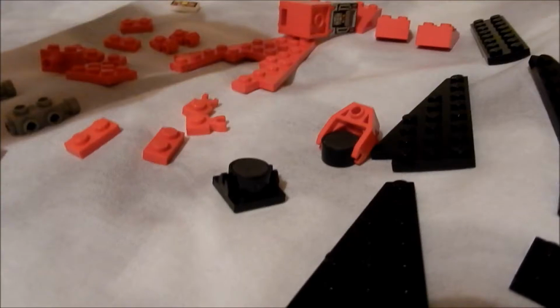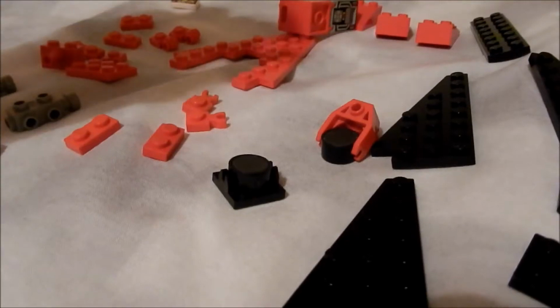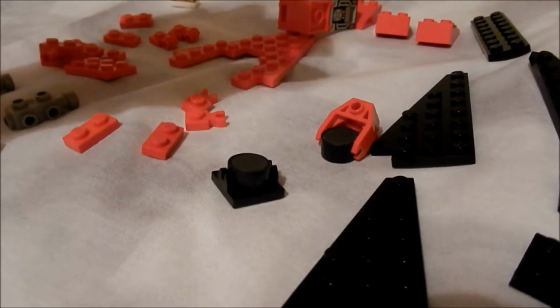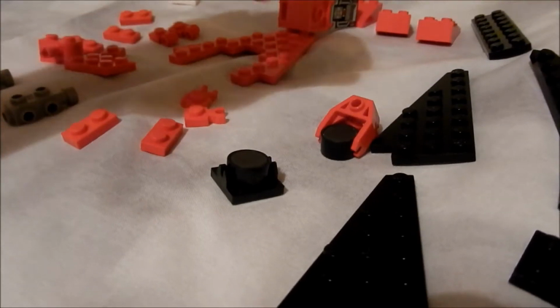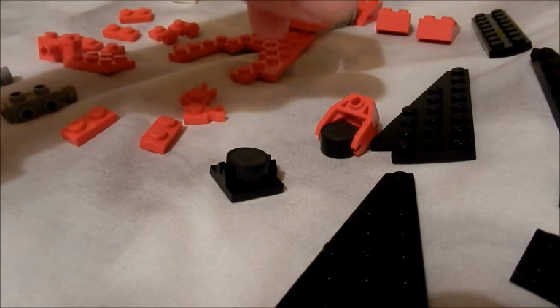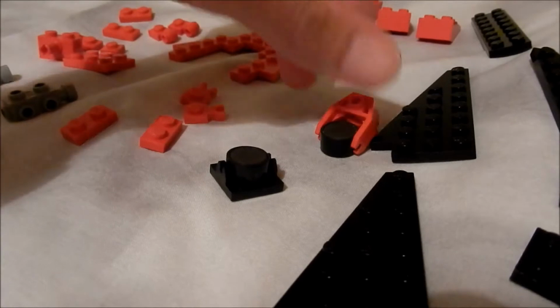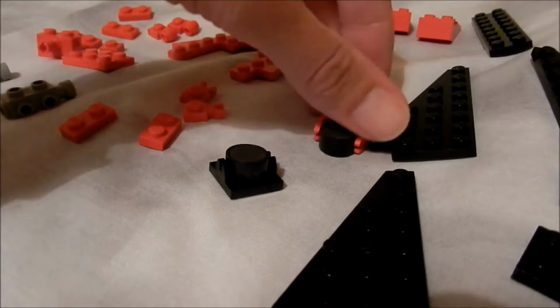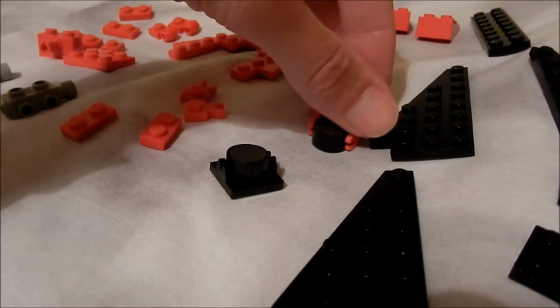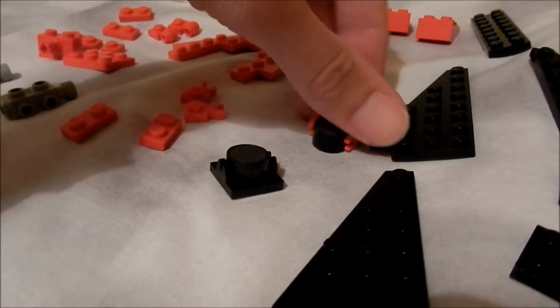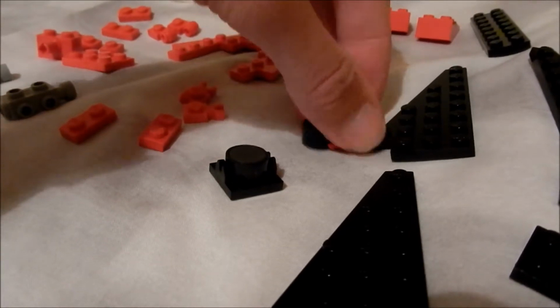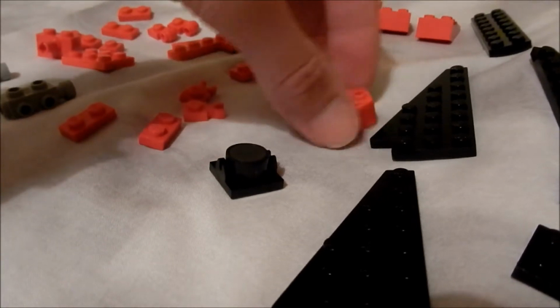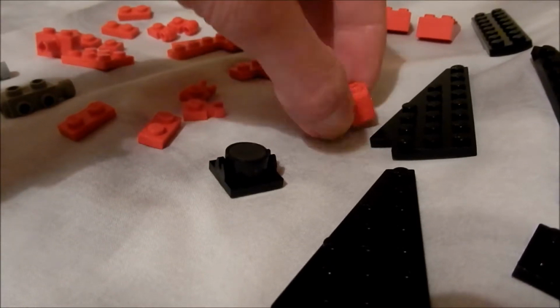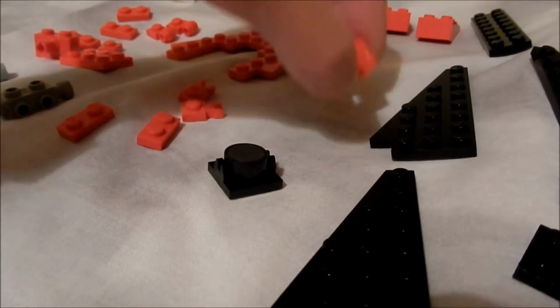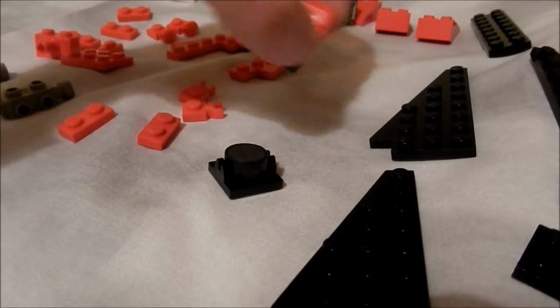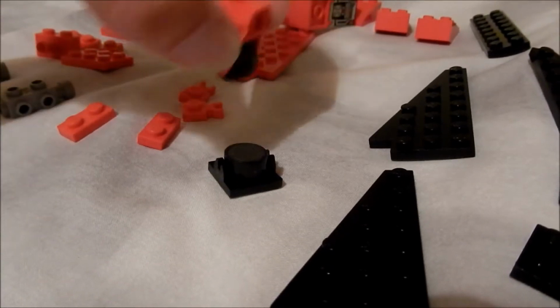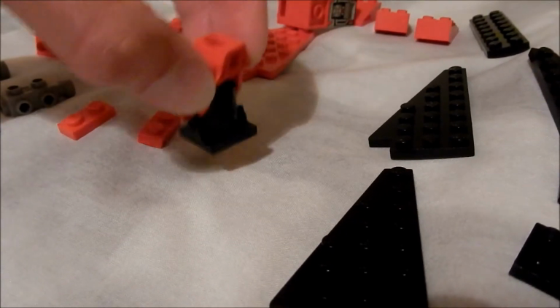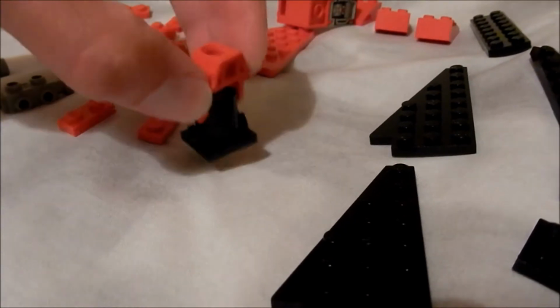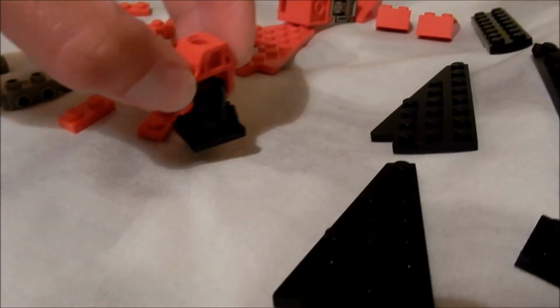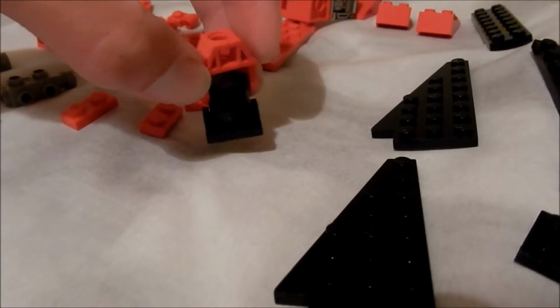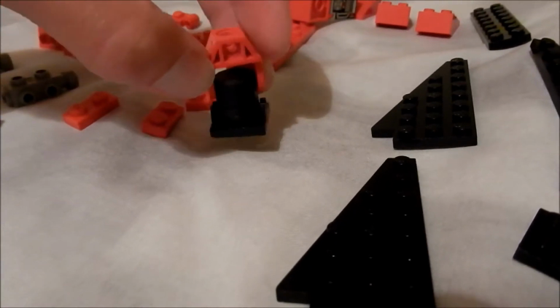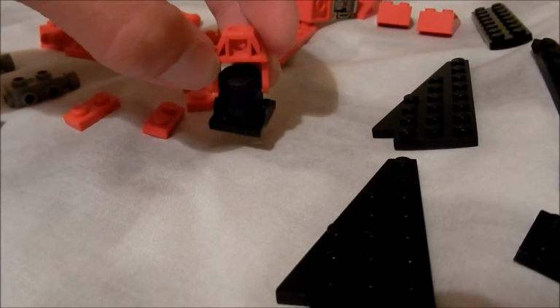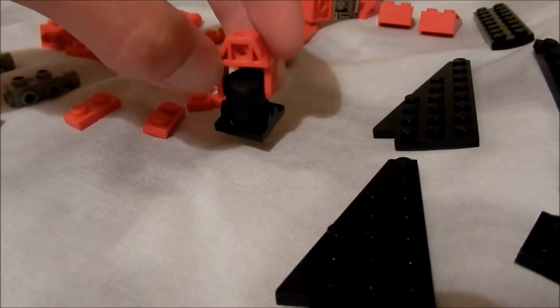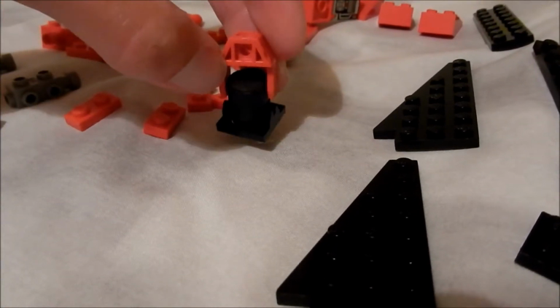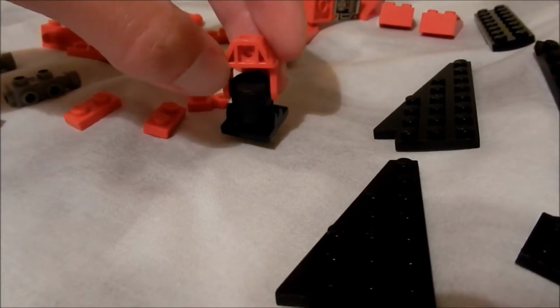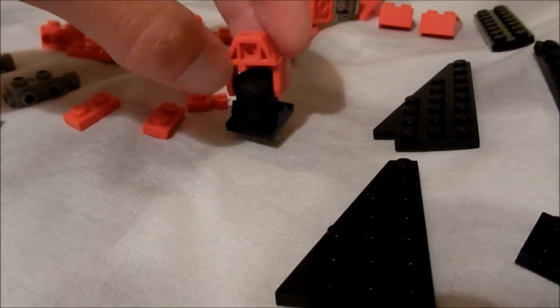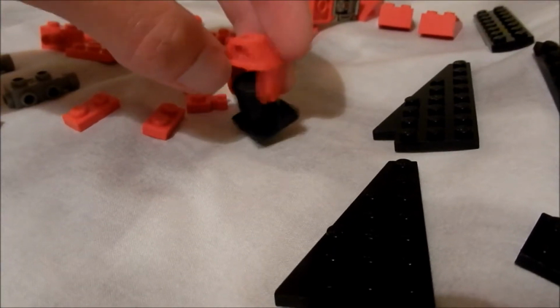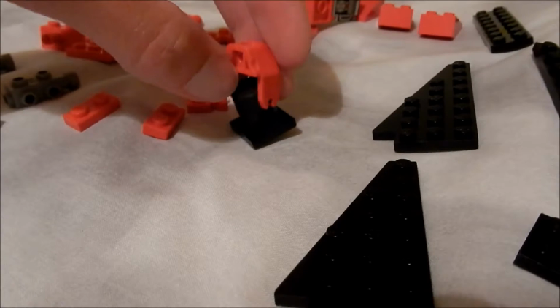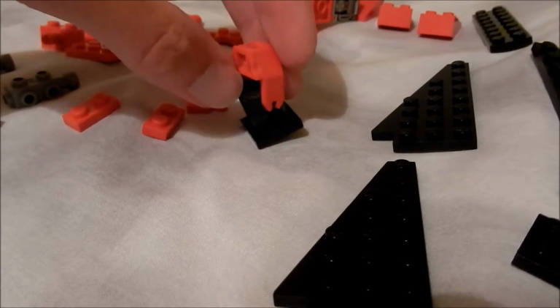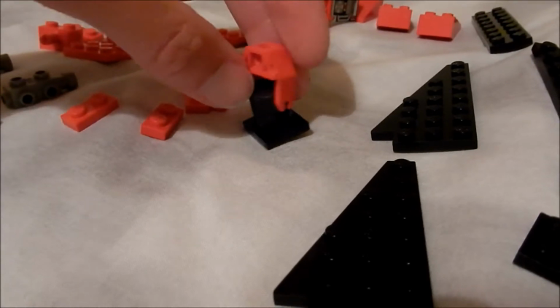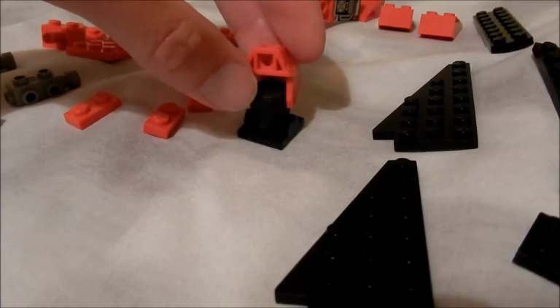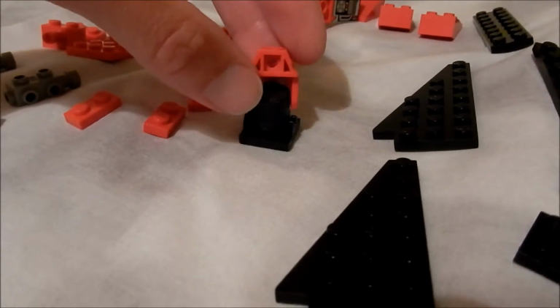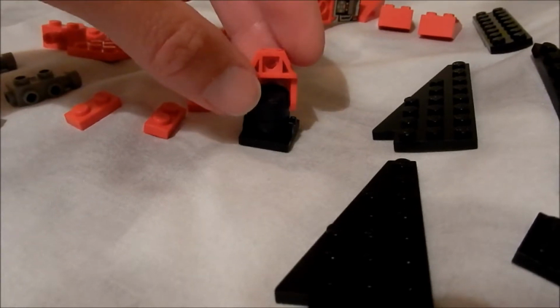The most notable elements are these magnetic pieces. Magnets were a big feature of the Emtron range.